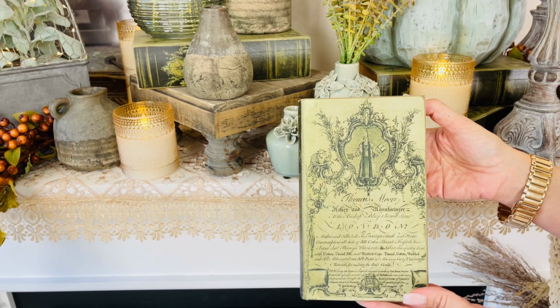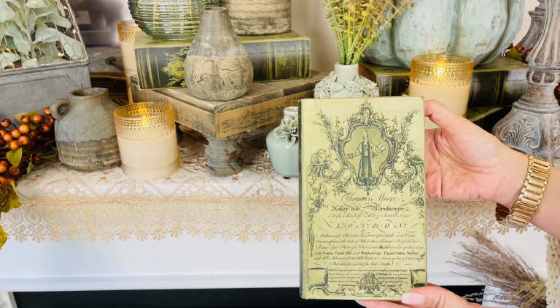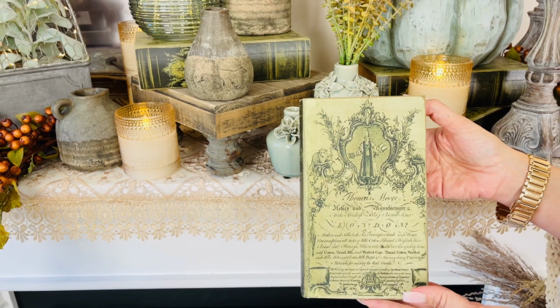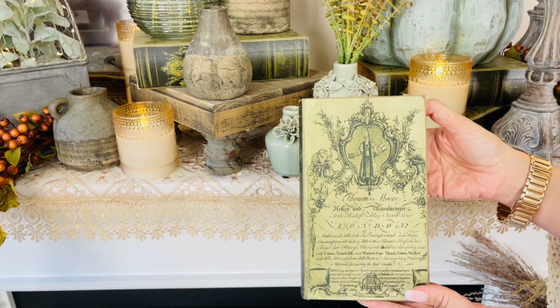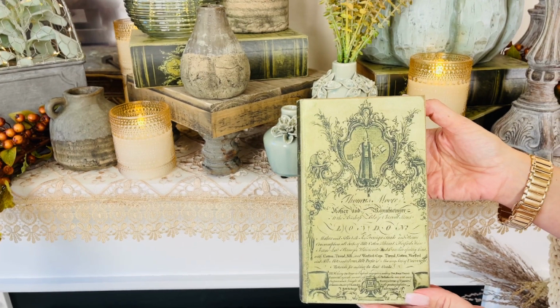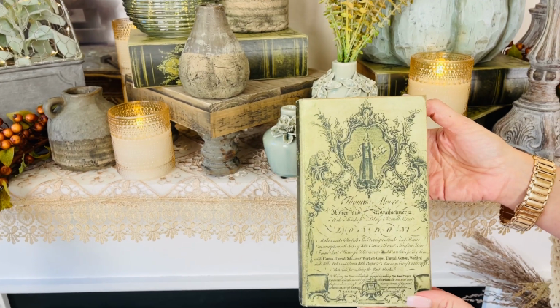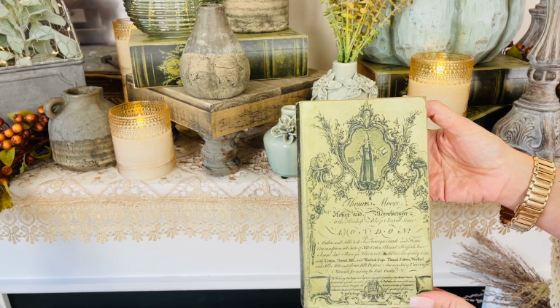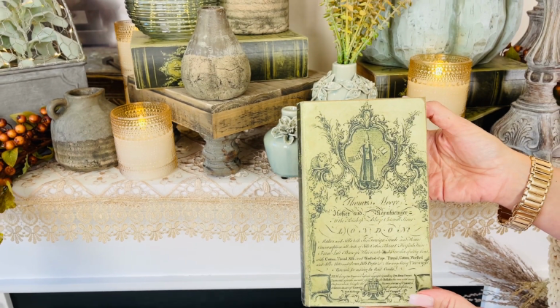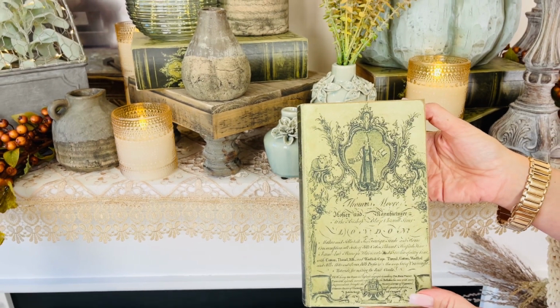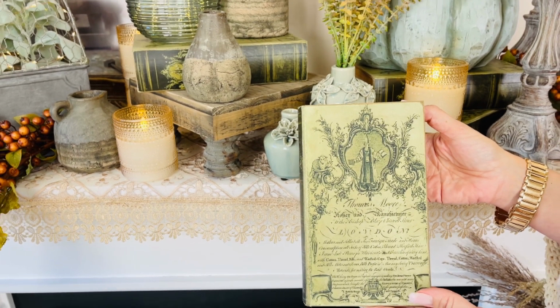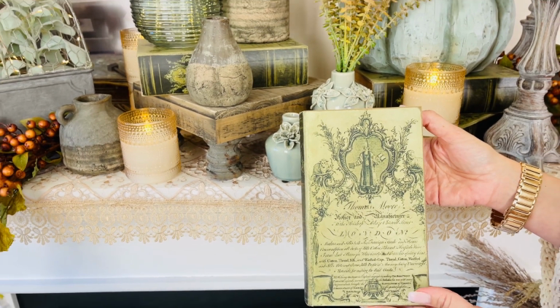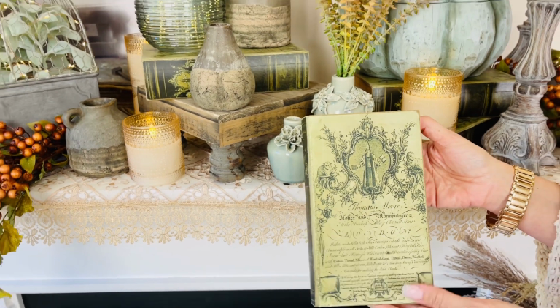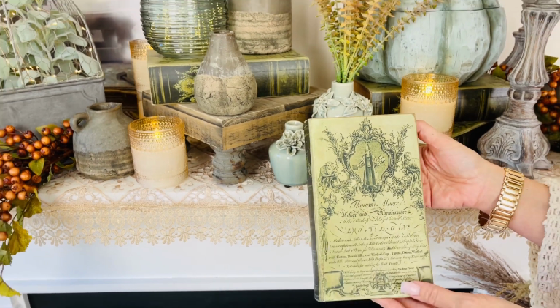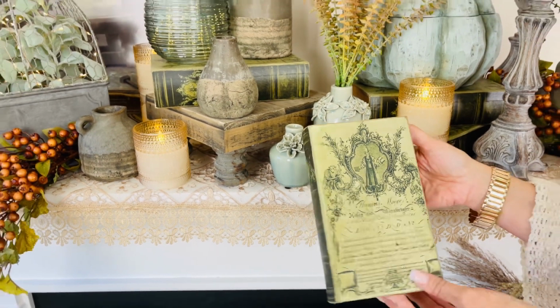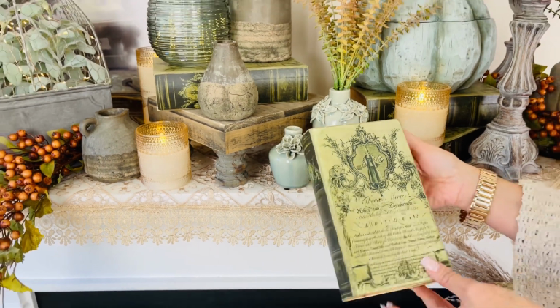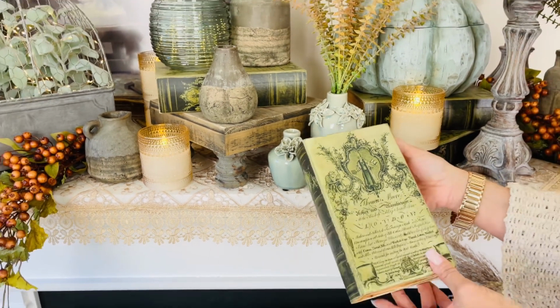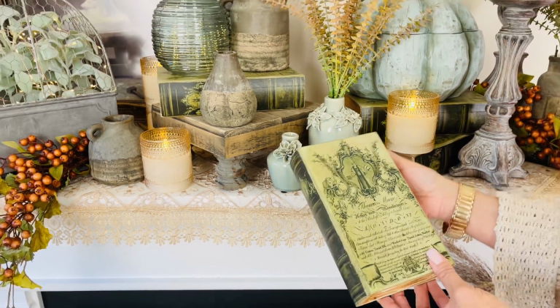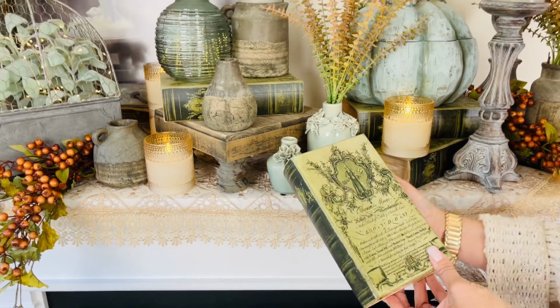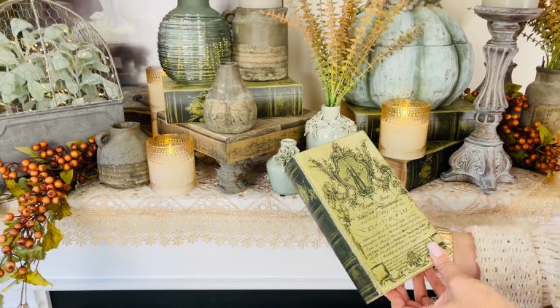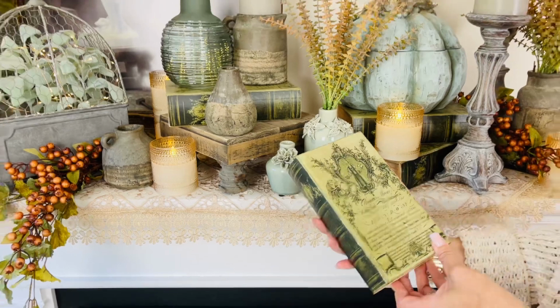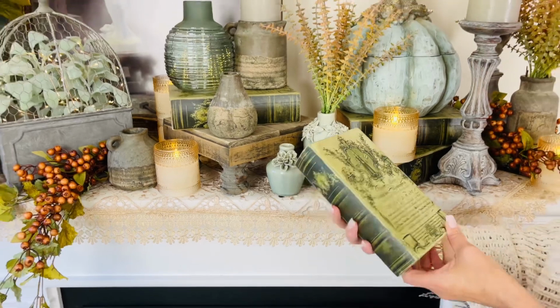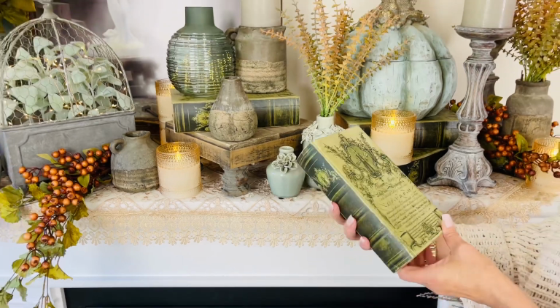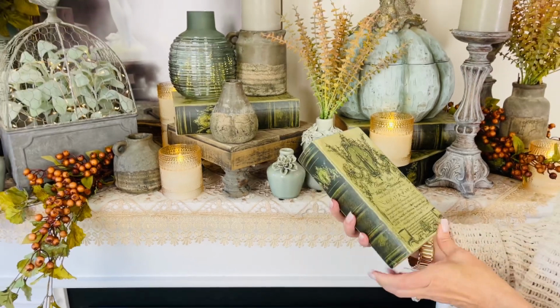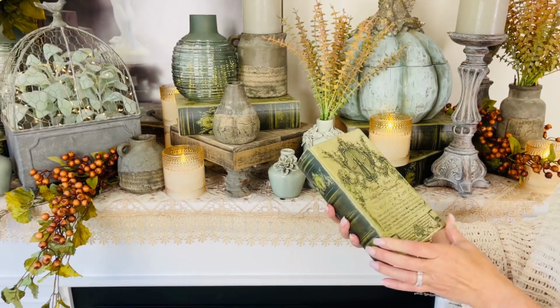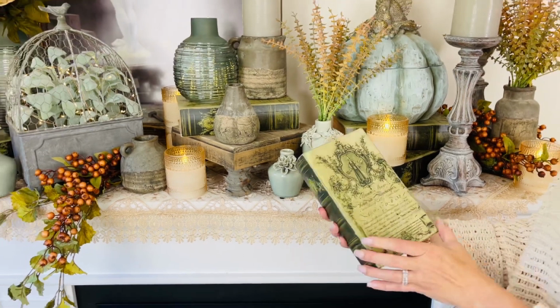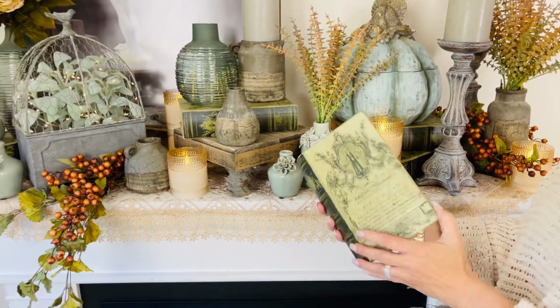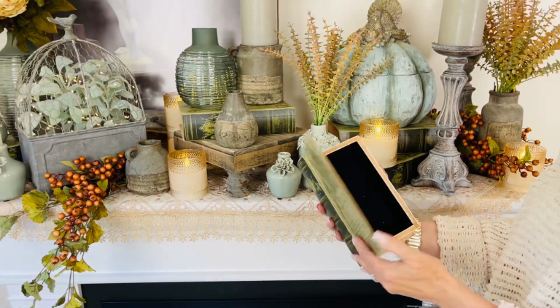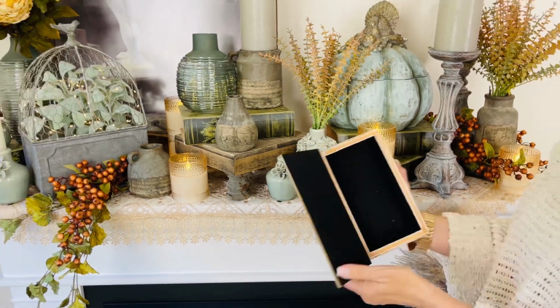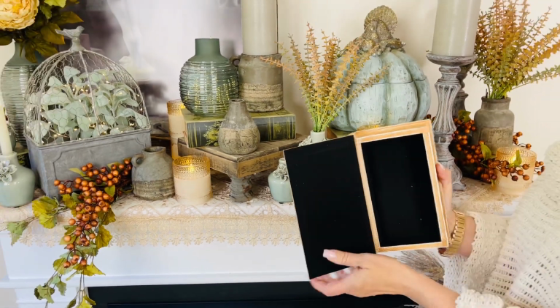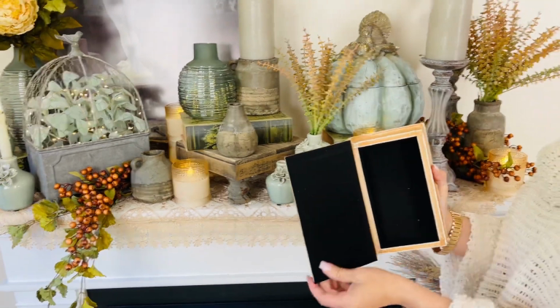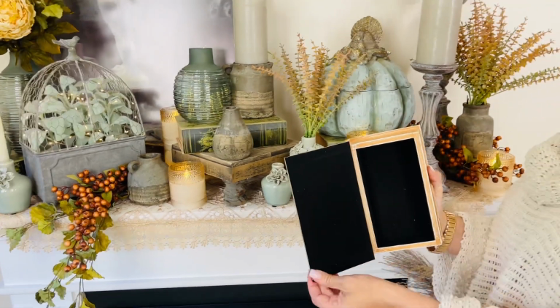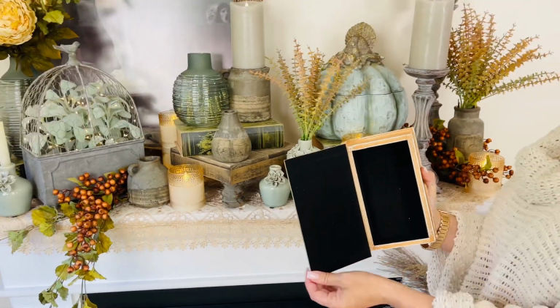So, I was just doing a little light reading, you know, Thomas More. Not really — it's a book box!